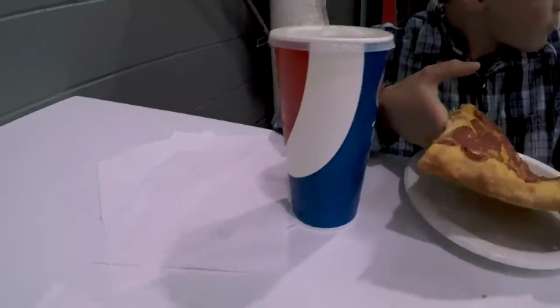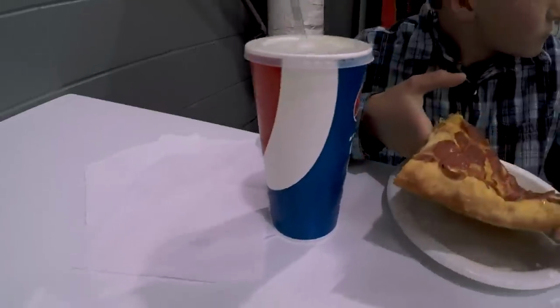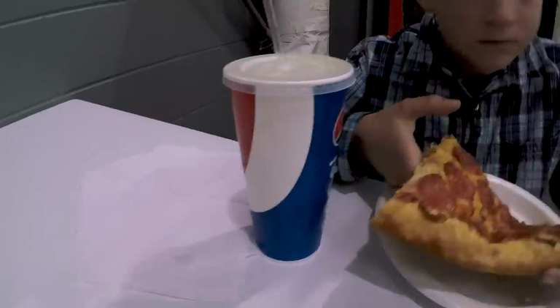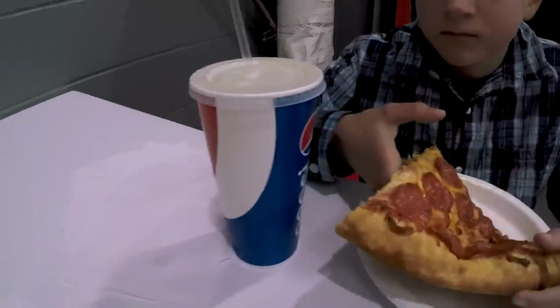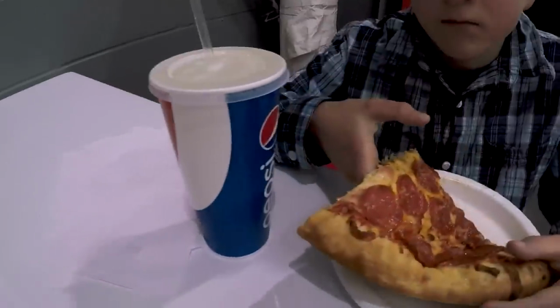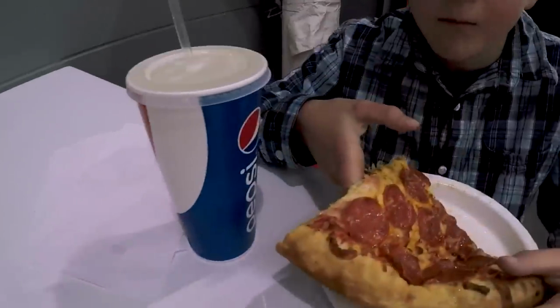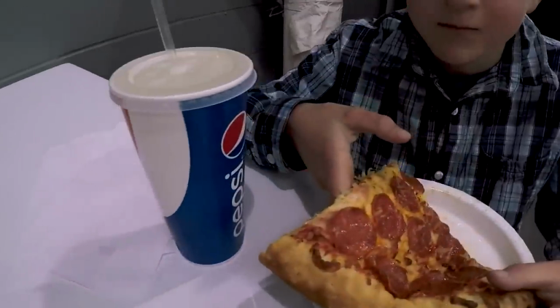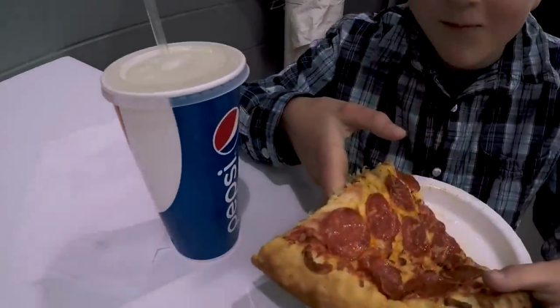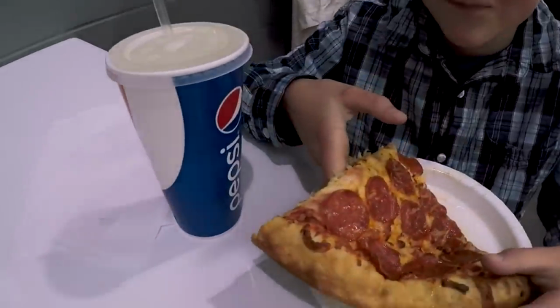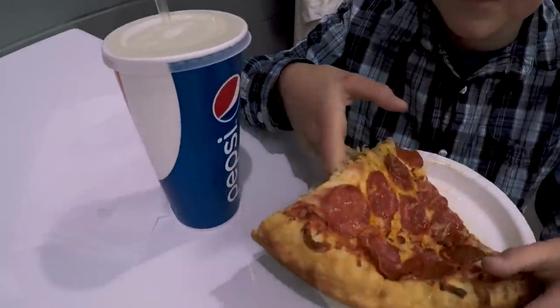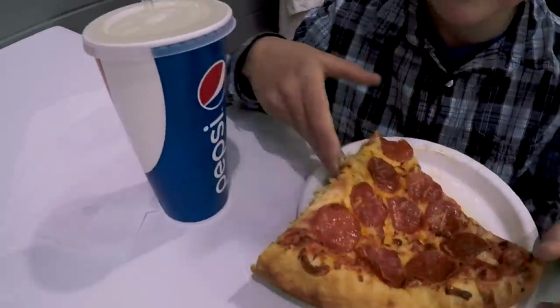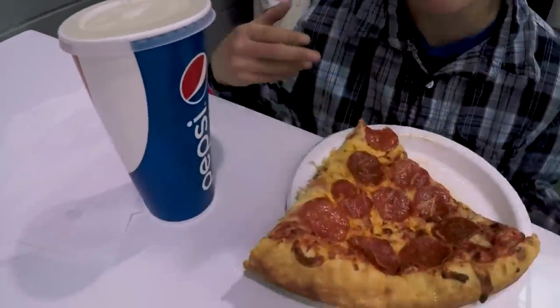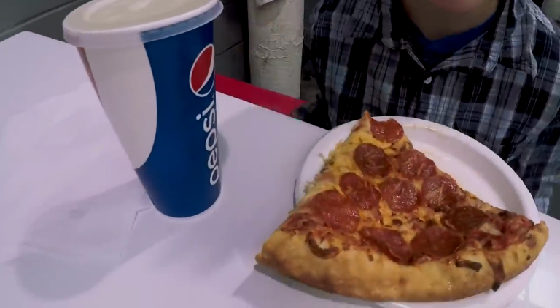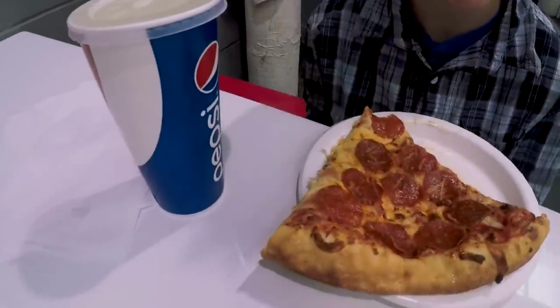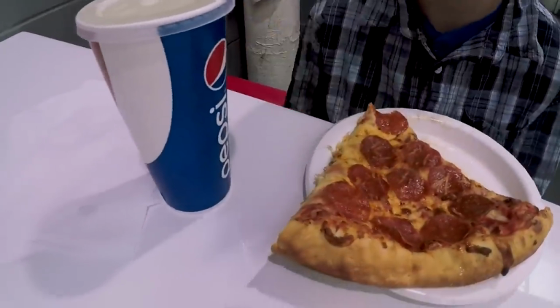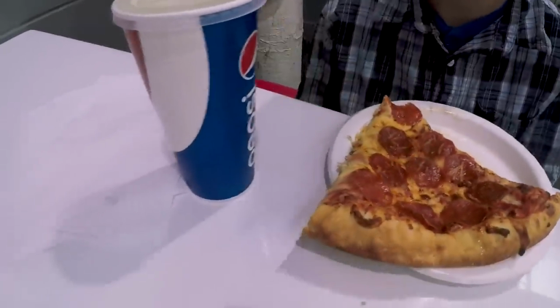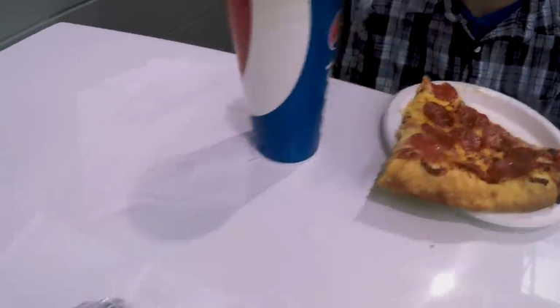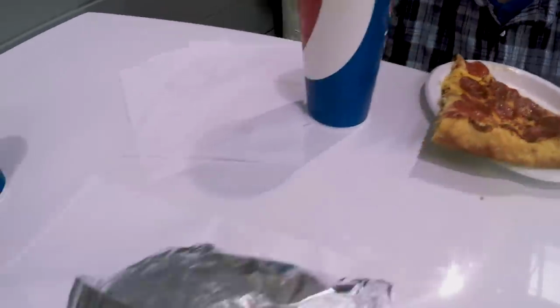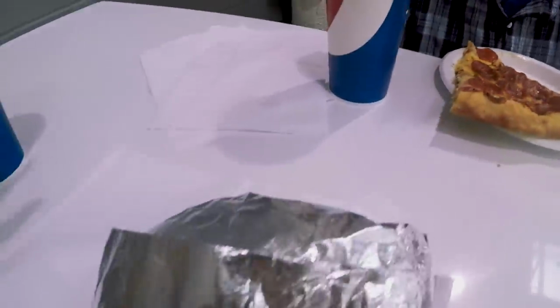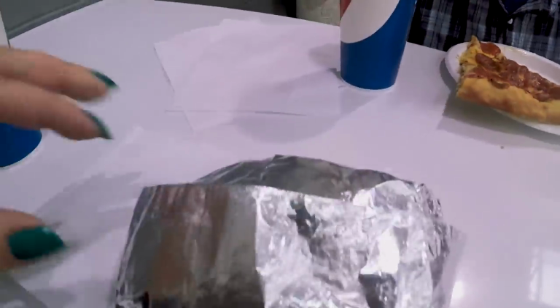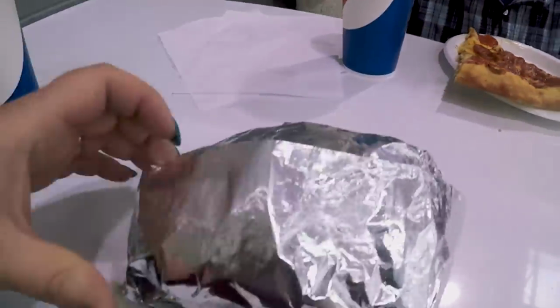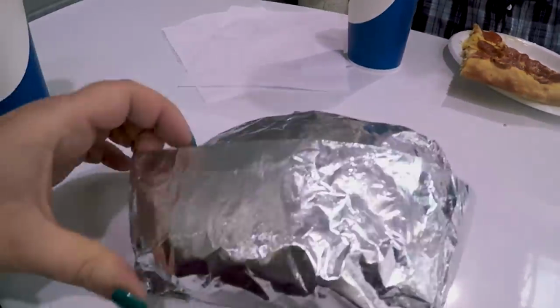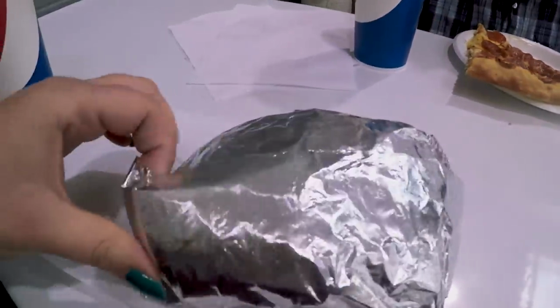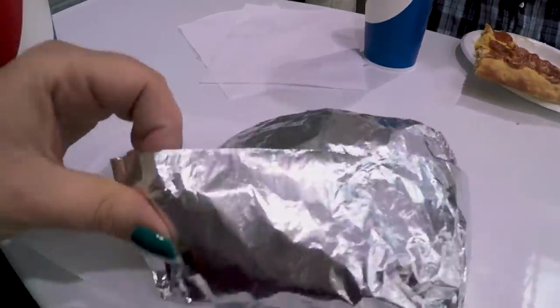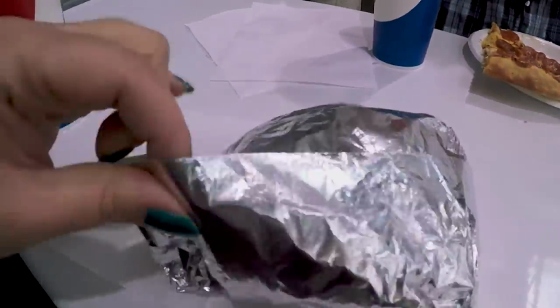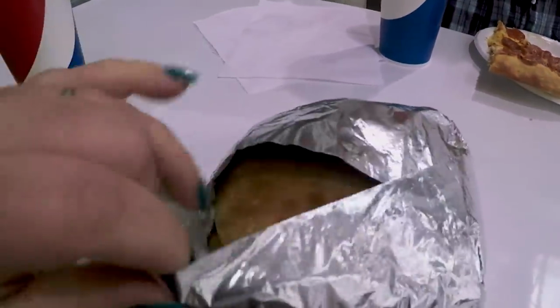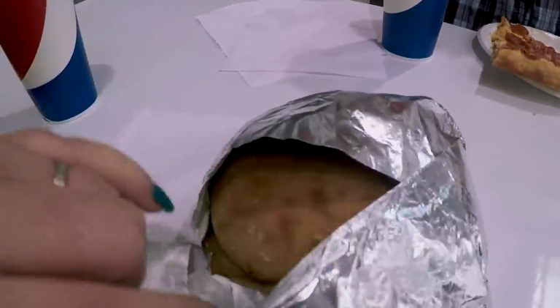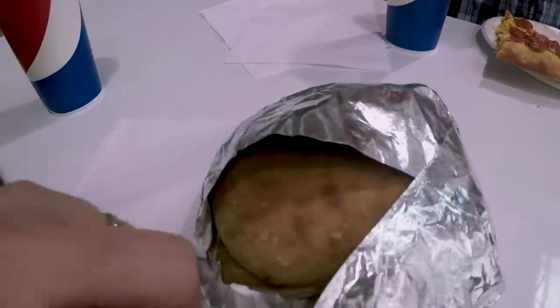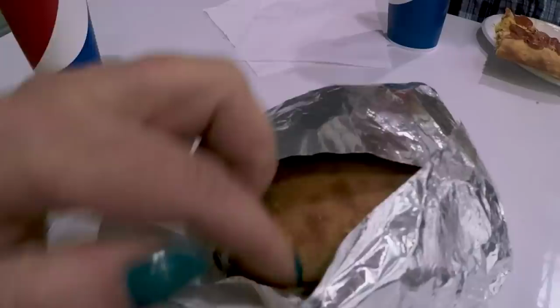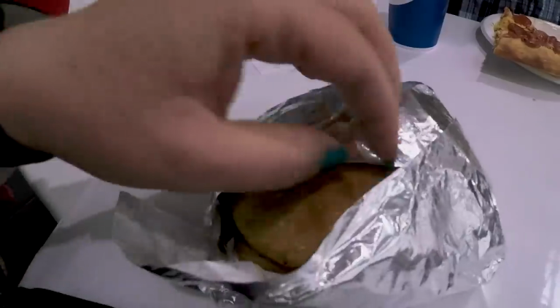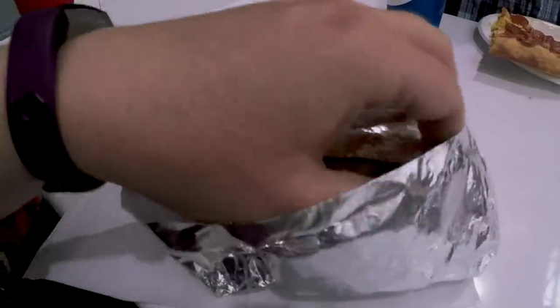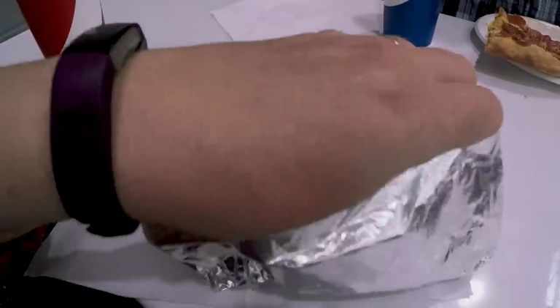Gabriel got the big Costco pizza slice and I got this hot turkey and provolone sandwich.